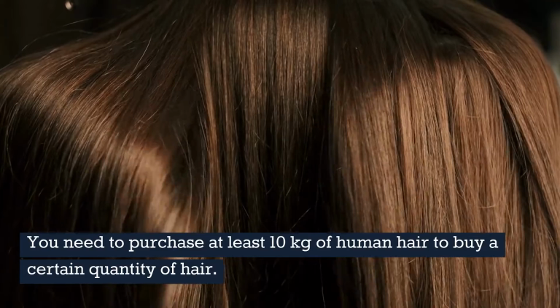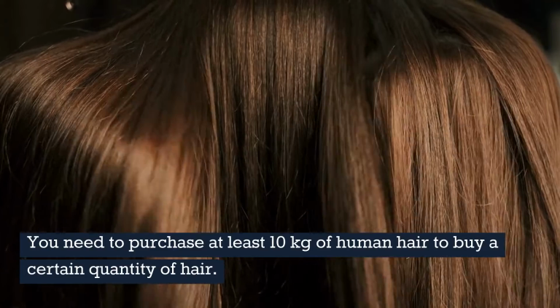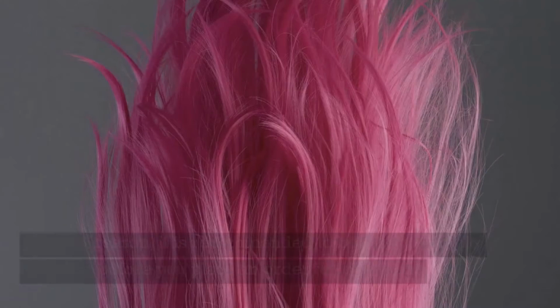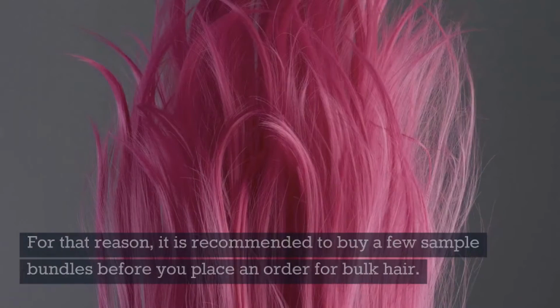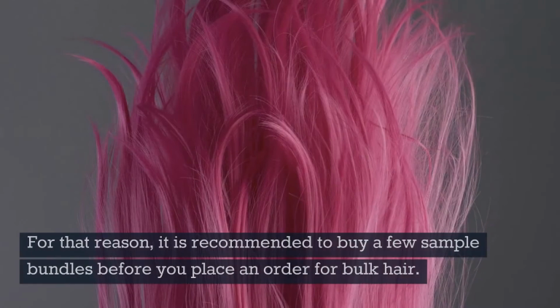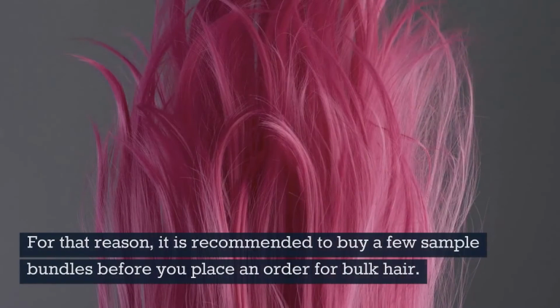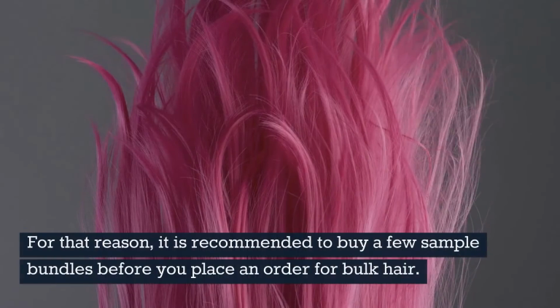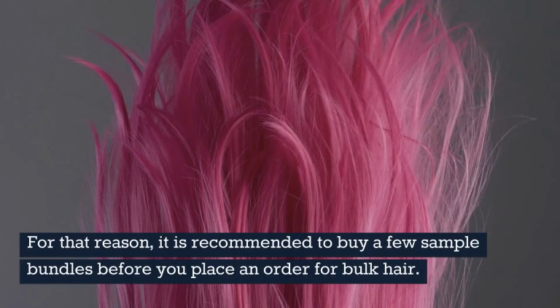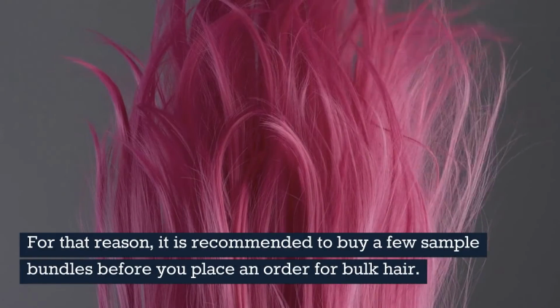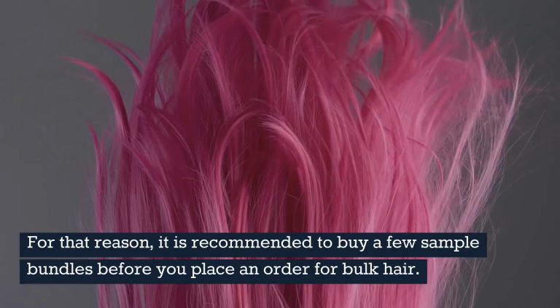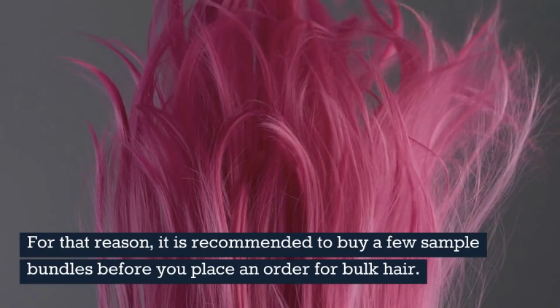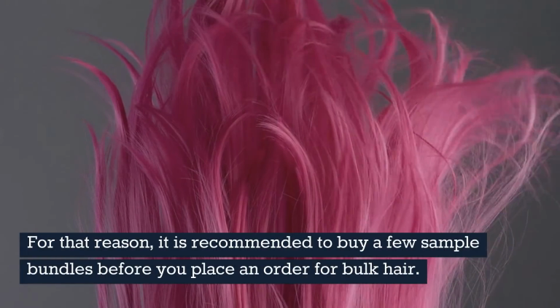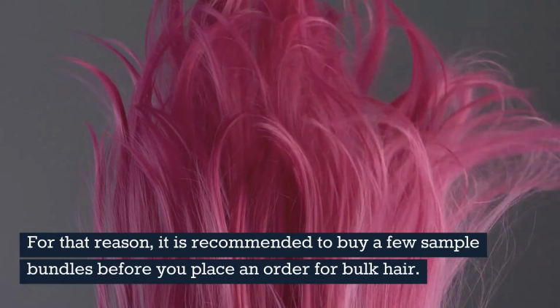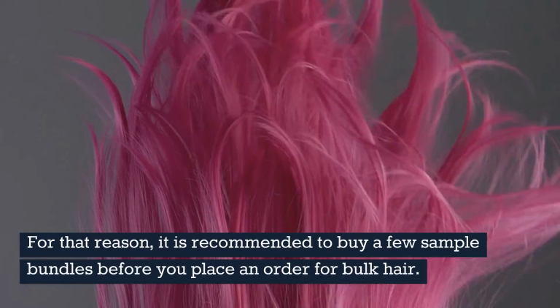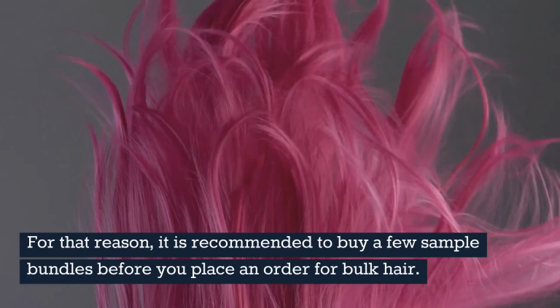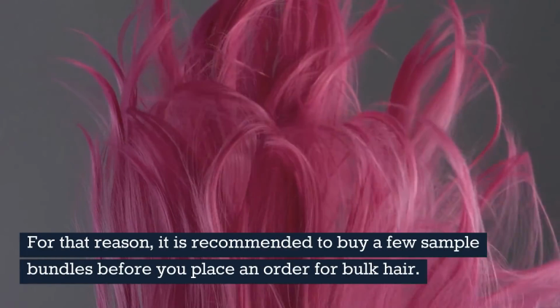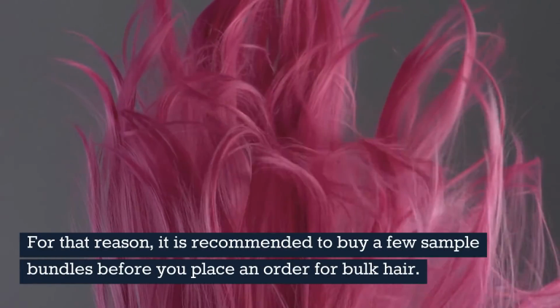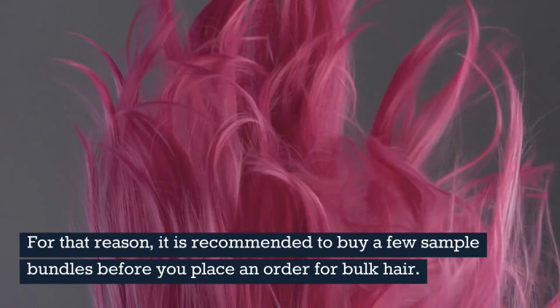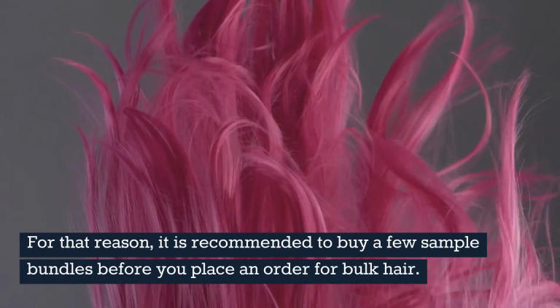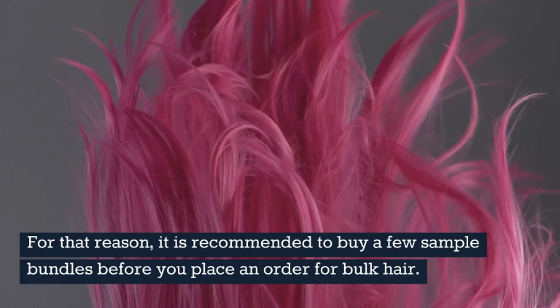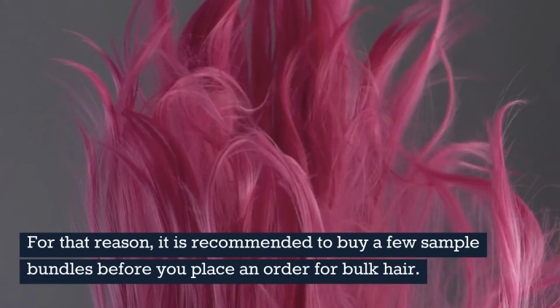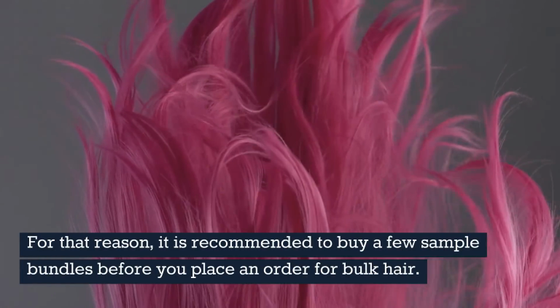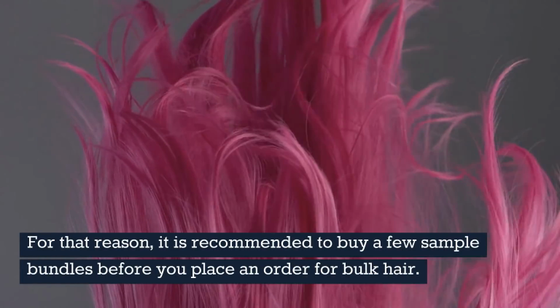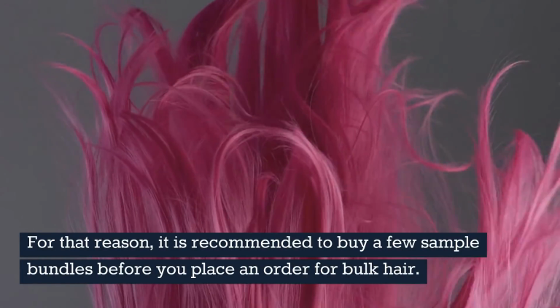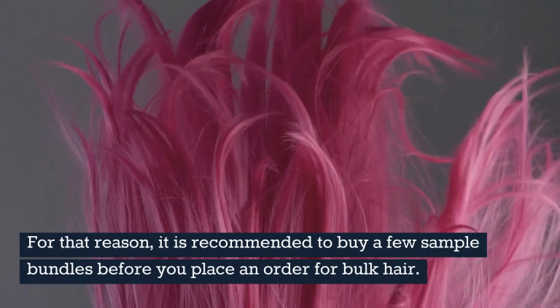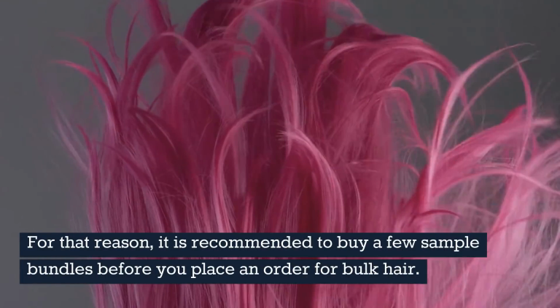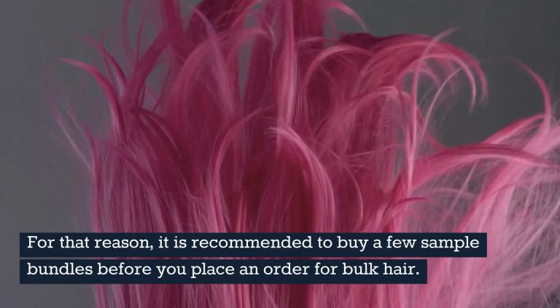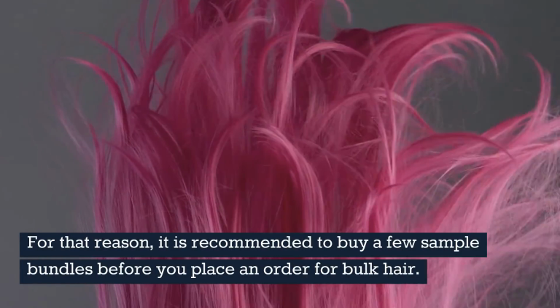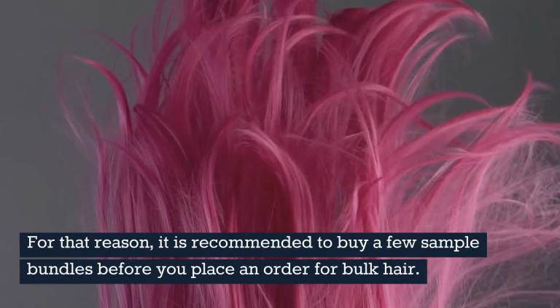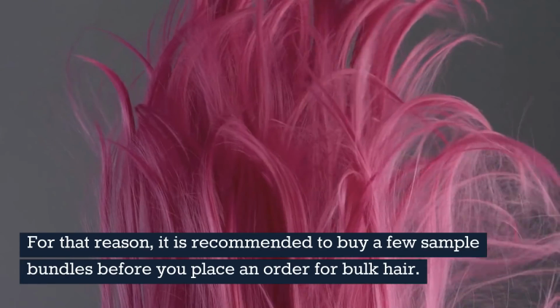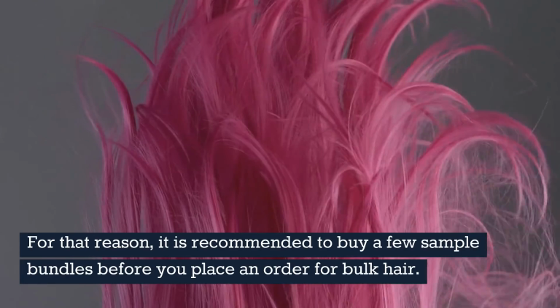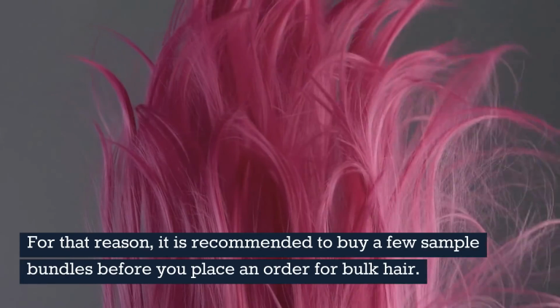For that reason, it is recommended to buy a few sample bundles before you place an order for bulk hair.